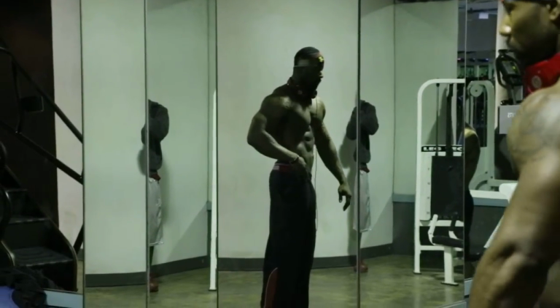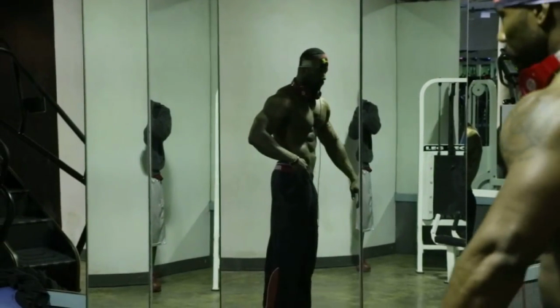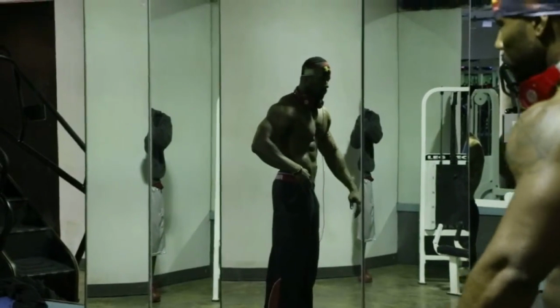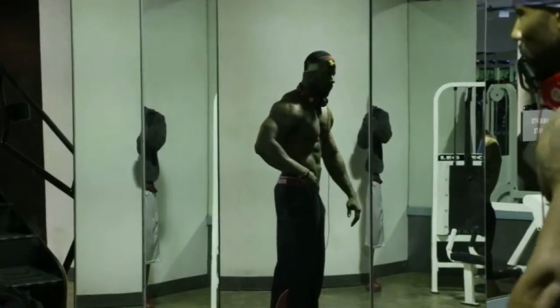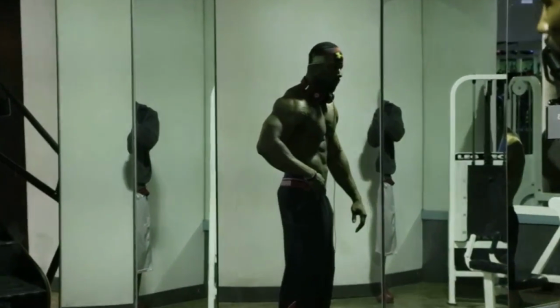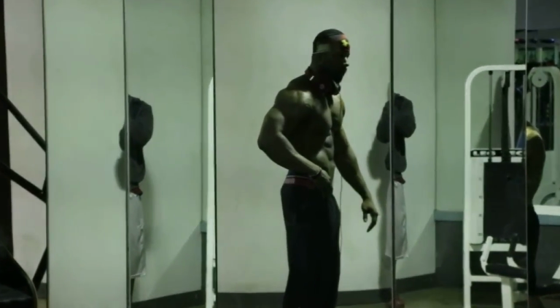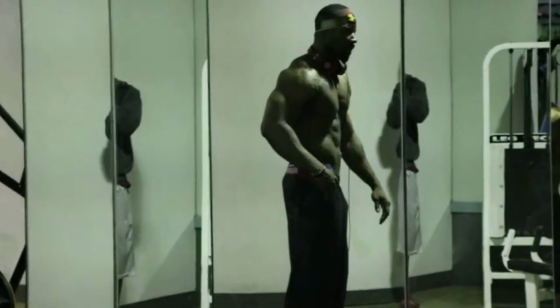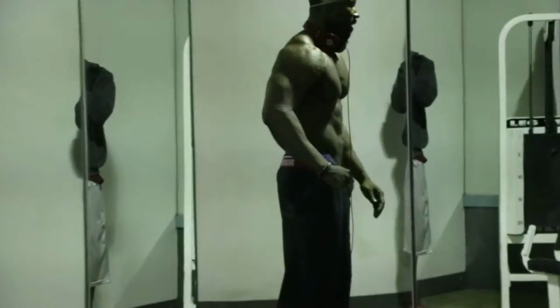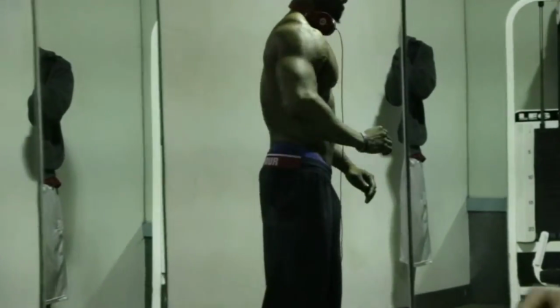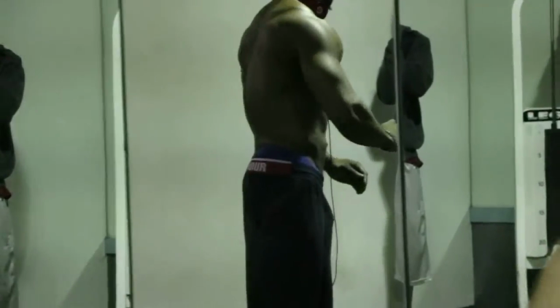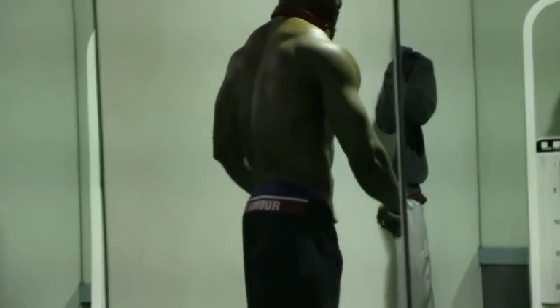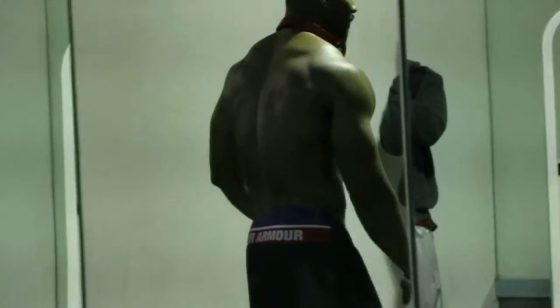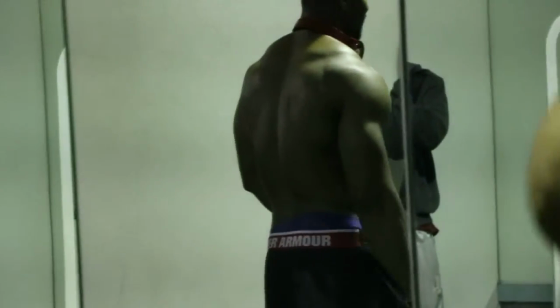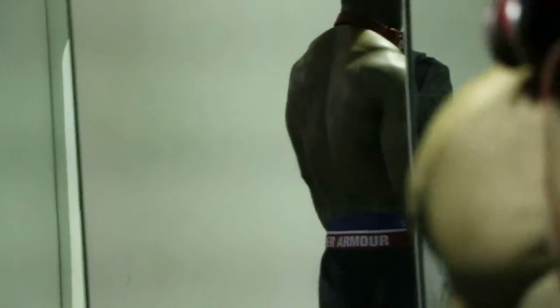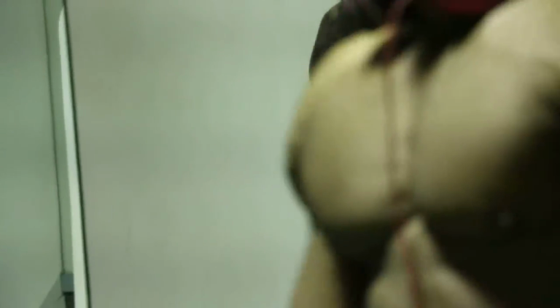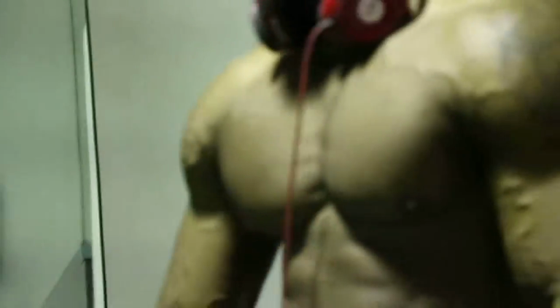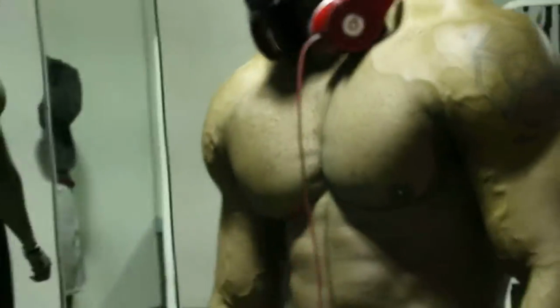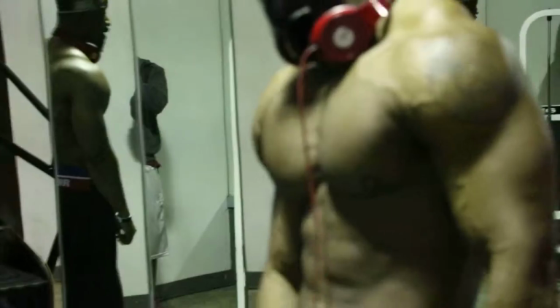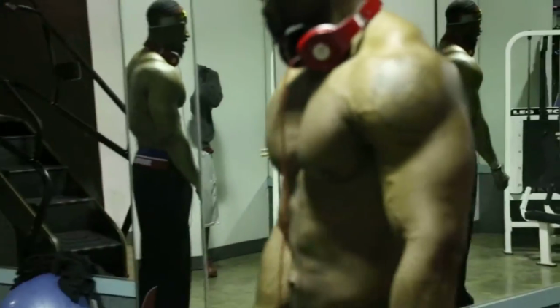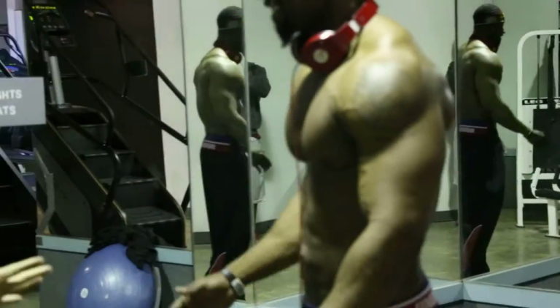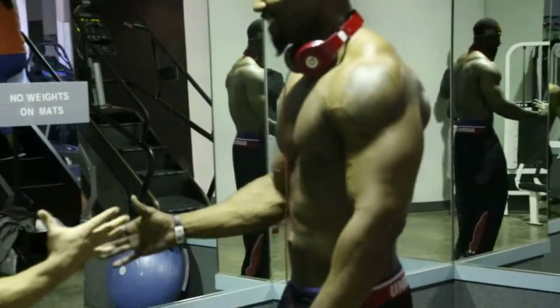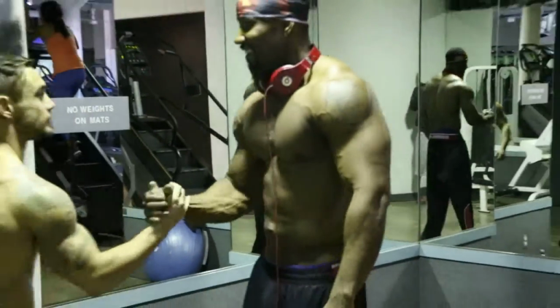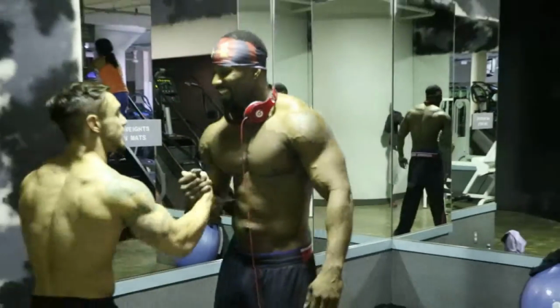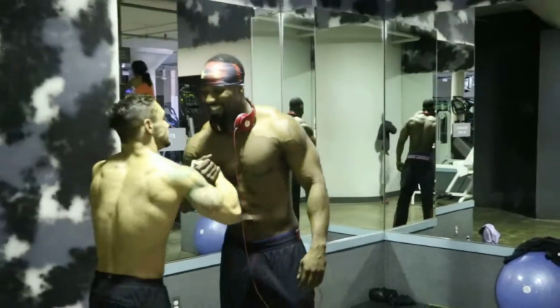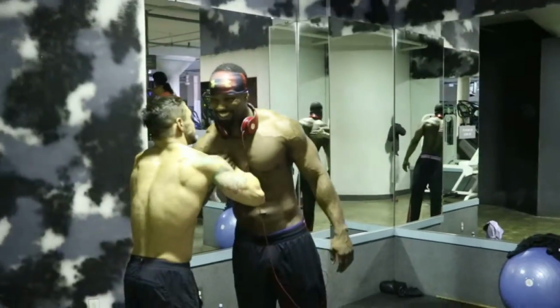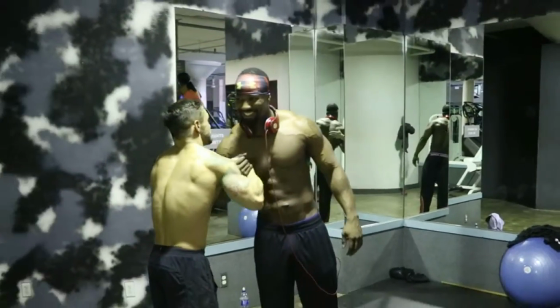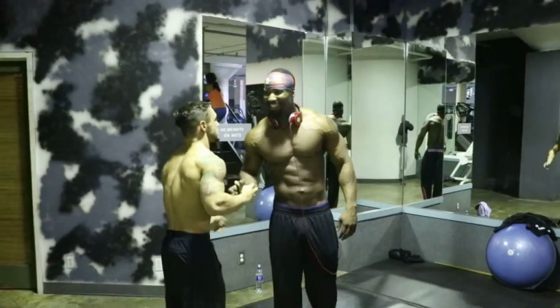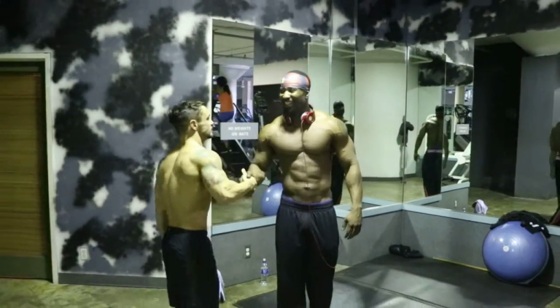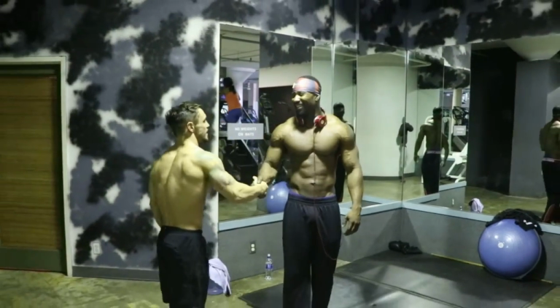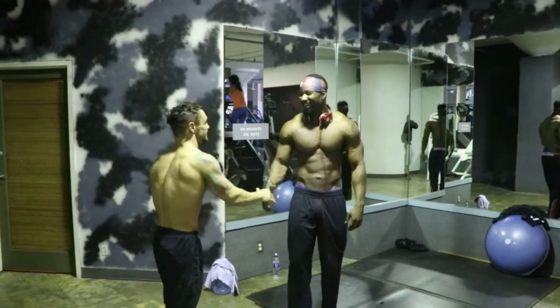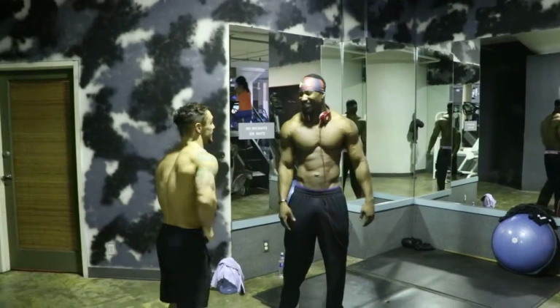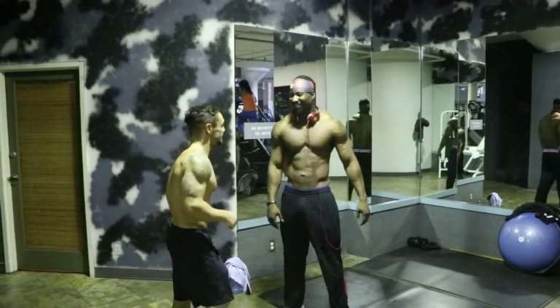All right. Looking good, man. That's where I'm going to work on that side. That's how you get it.